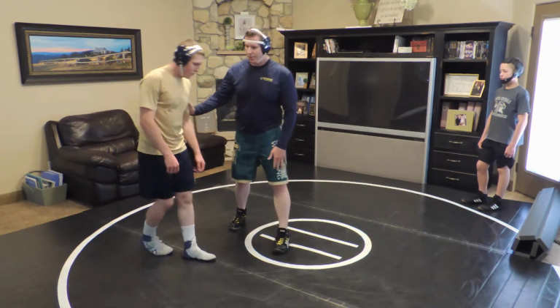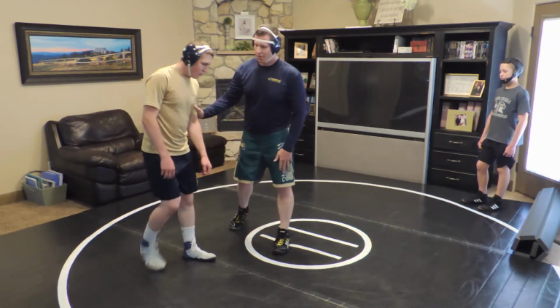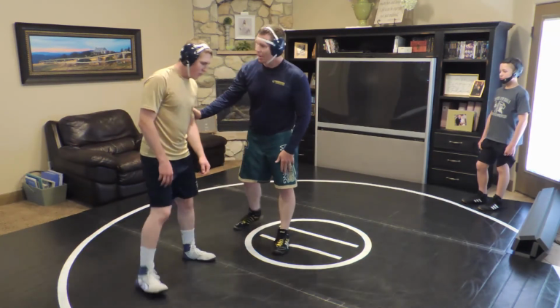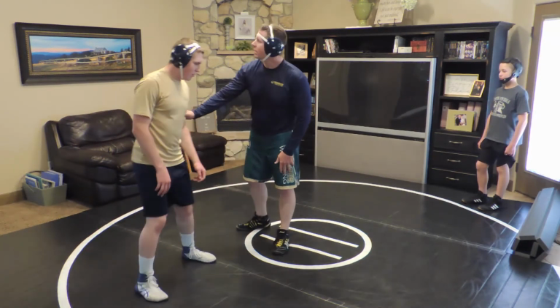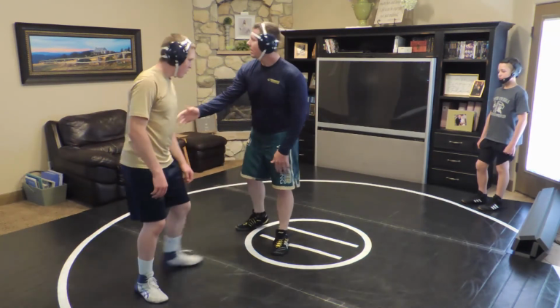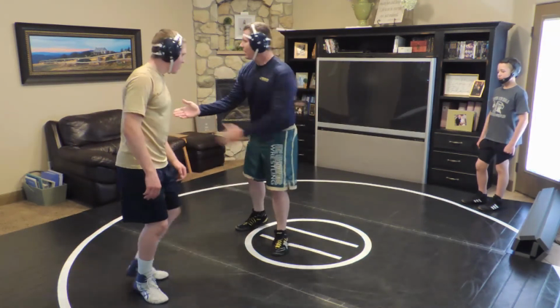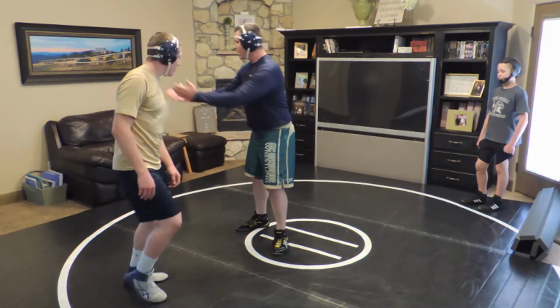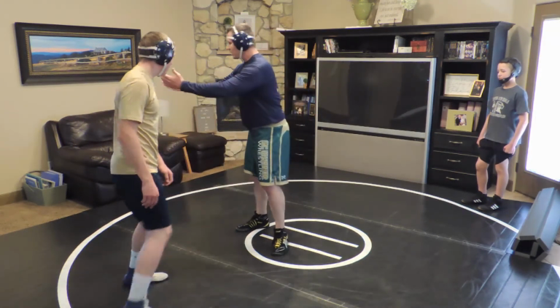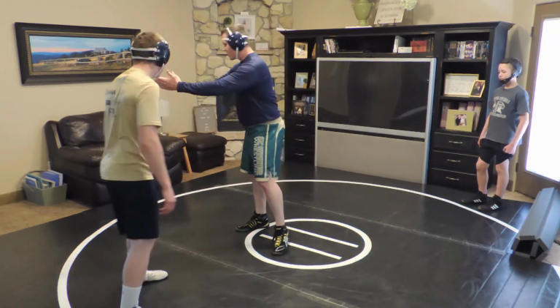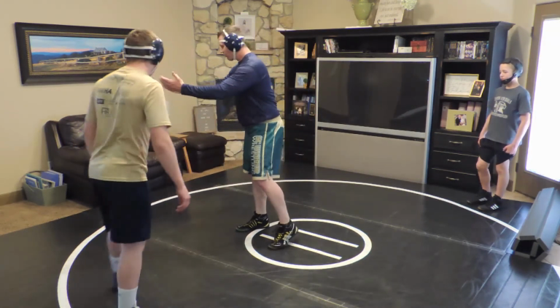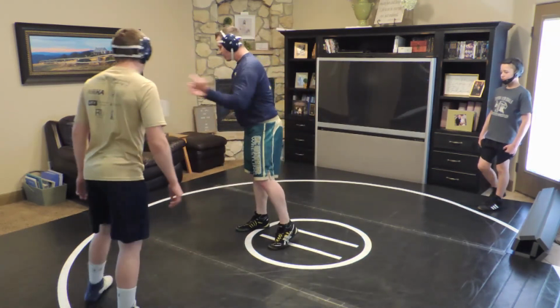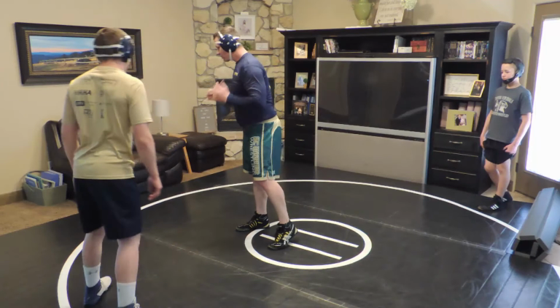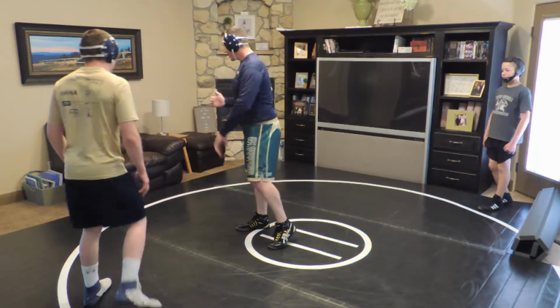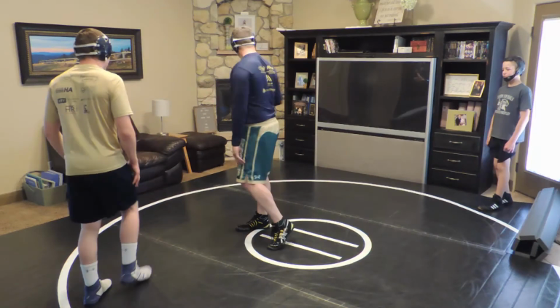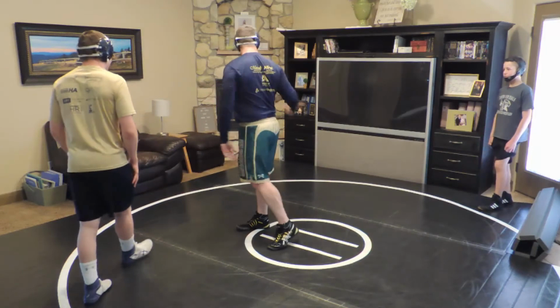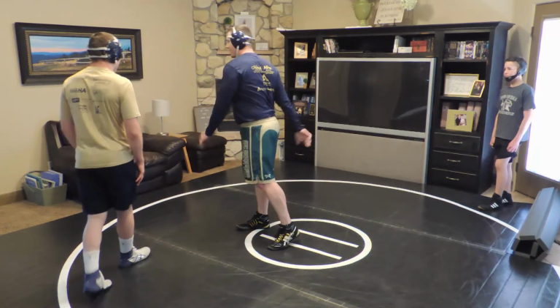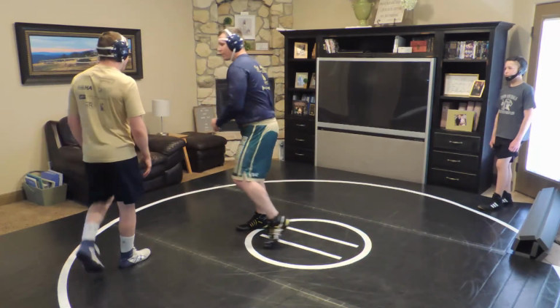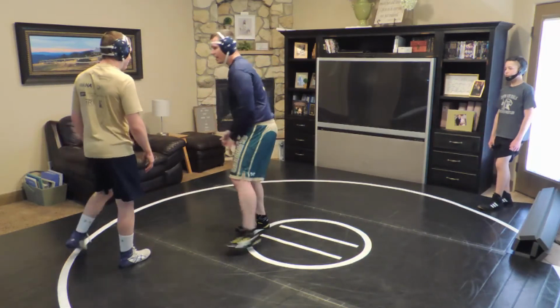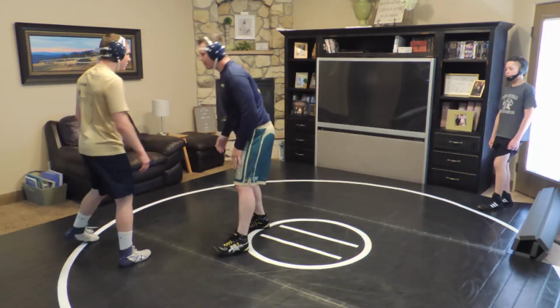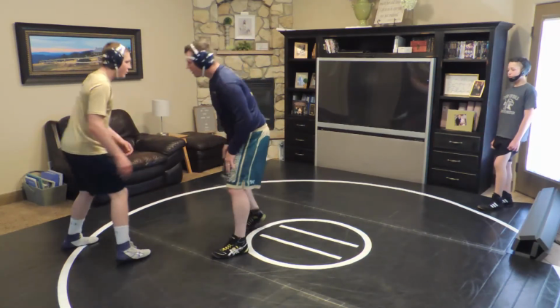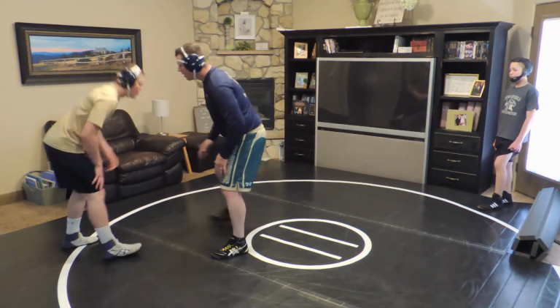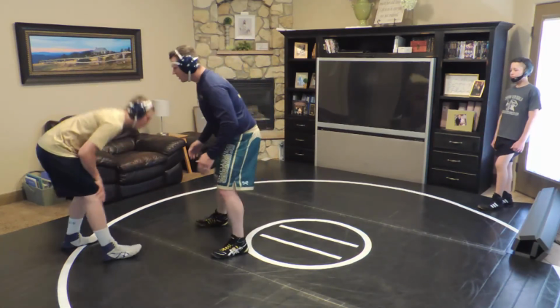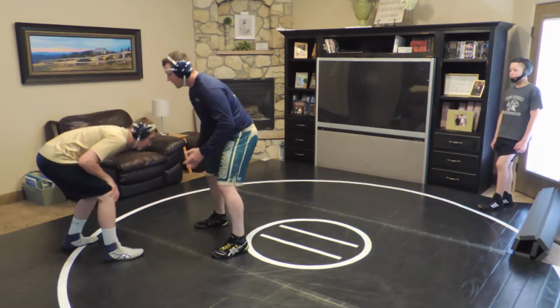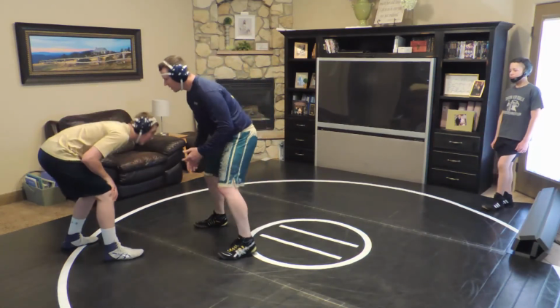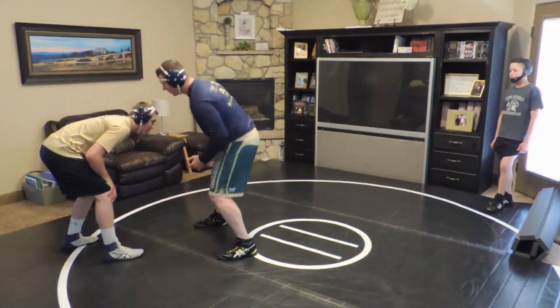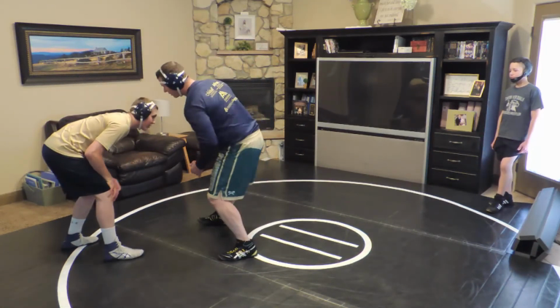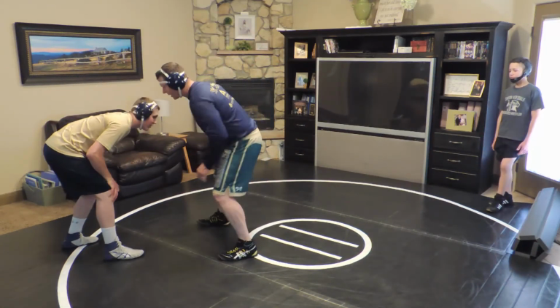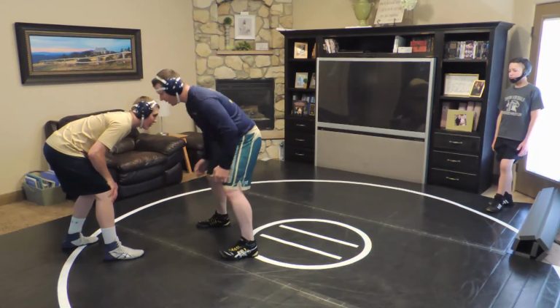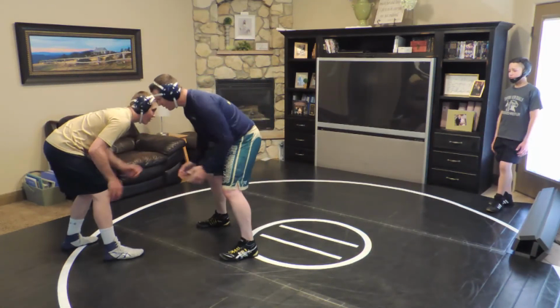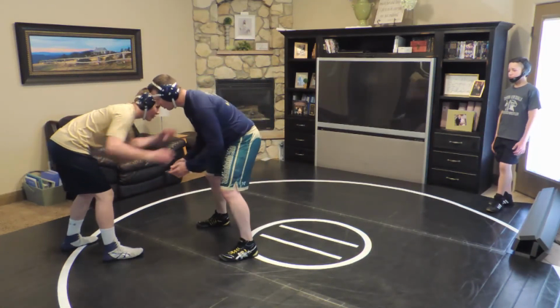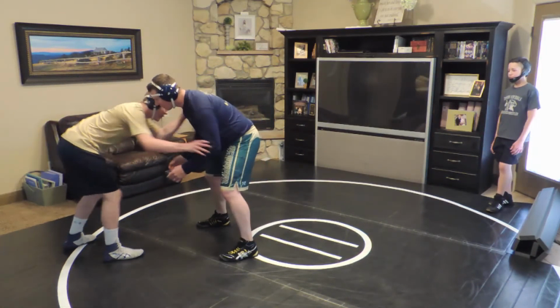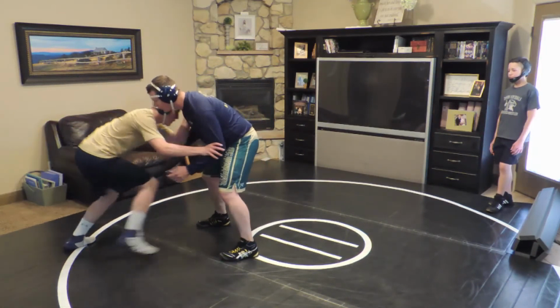Let's have Jace hit a couple of those on me — one from this way and one from the other way. Just hit the double and I'll take it away. You can go power single.